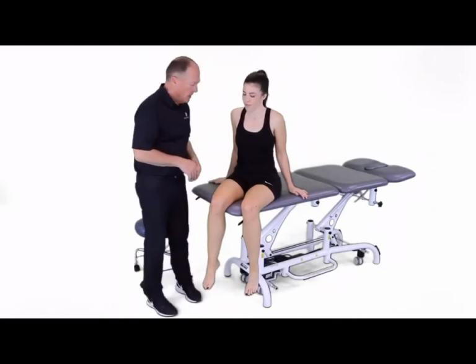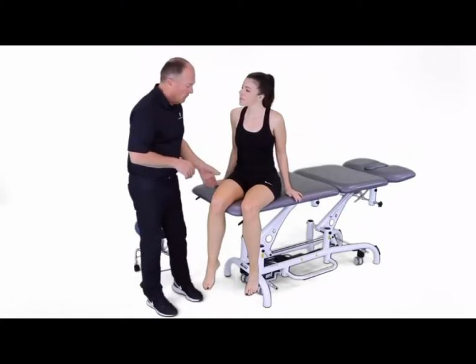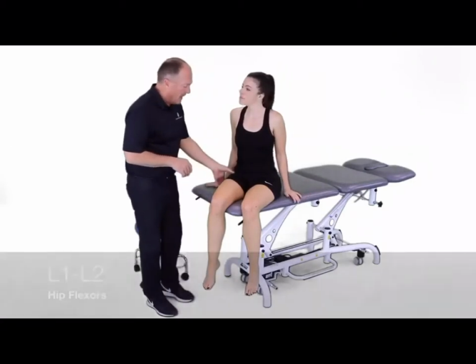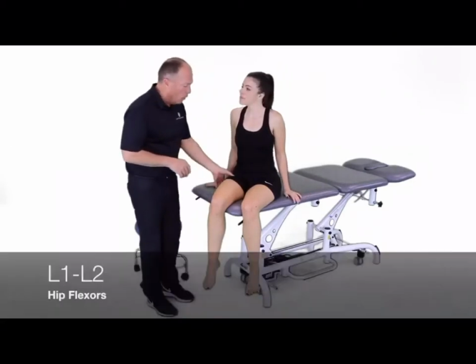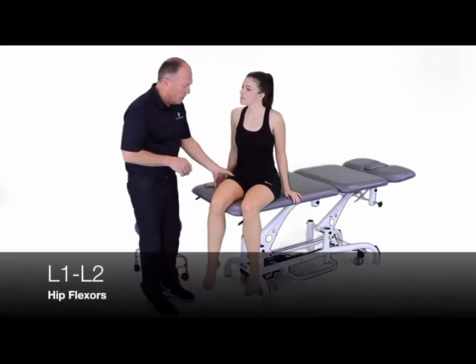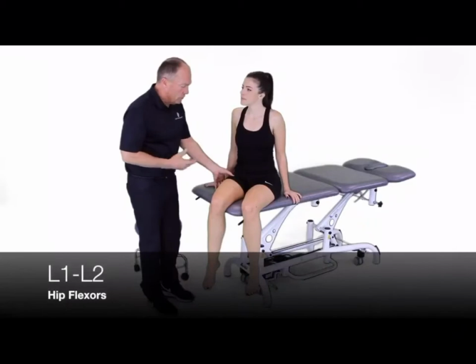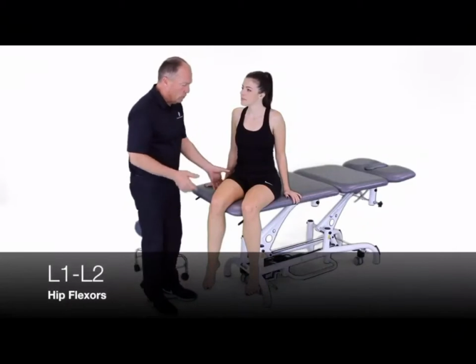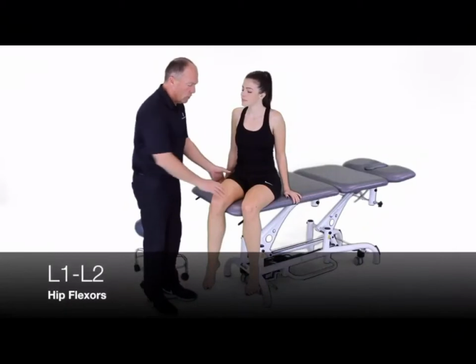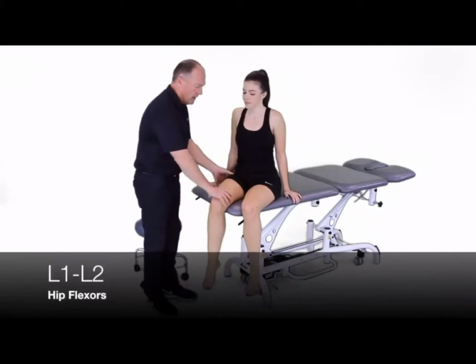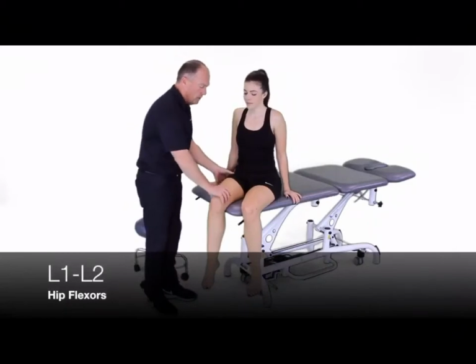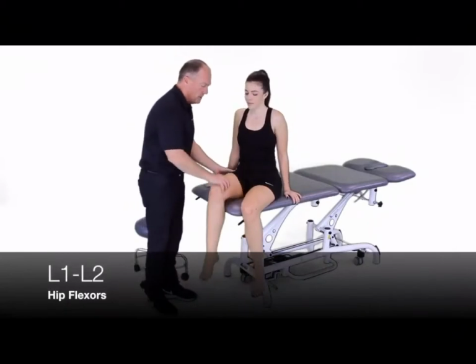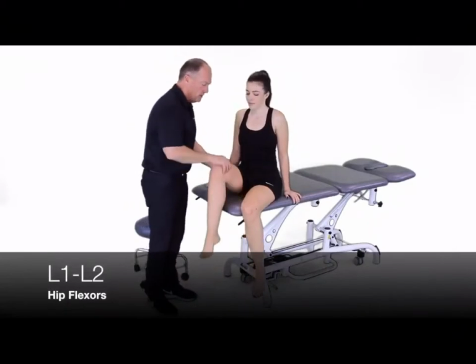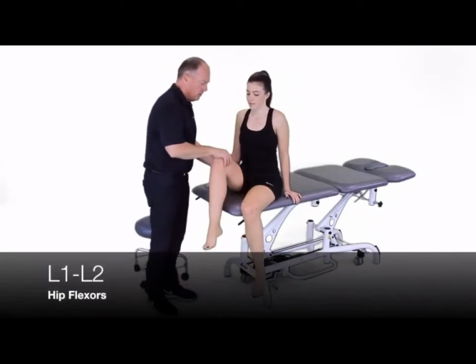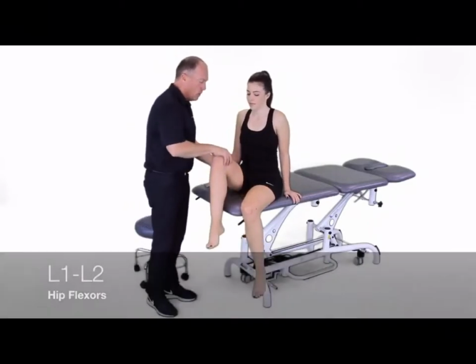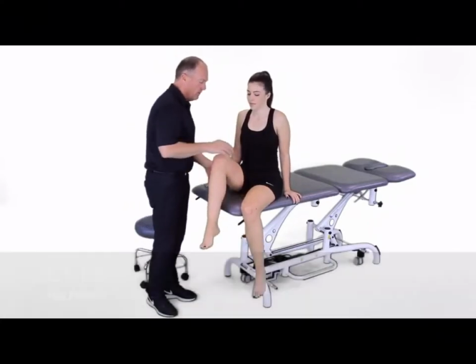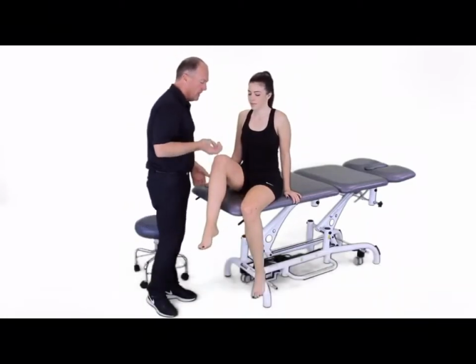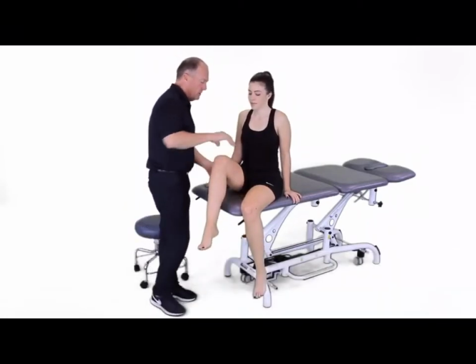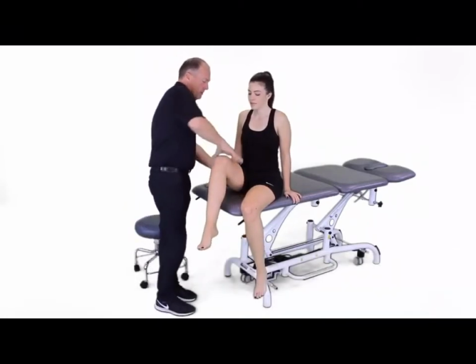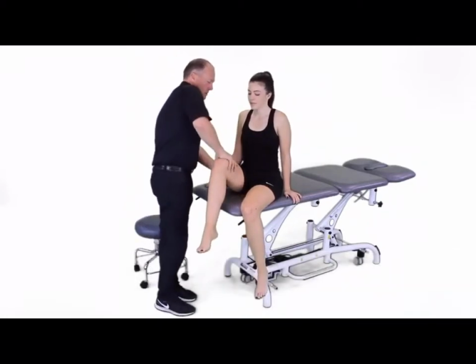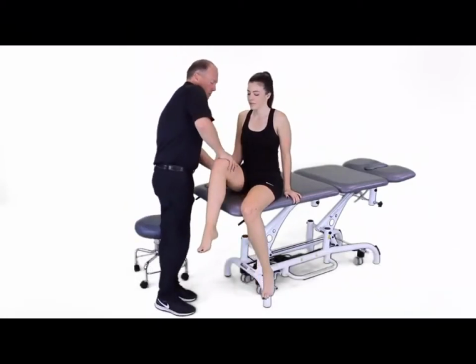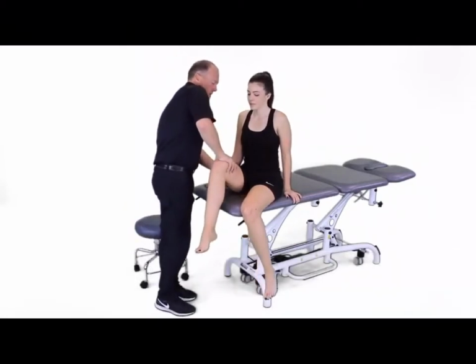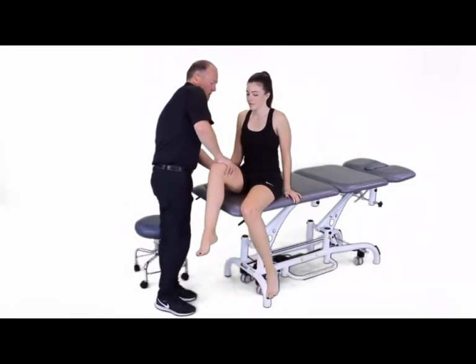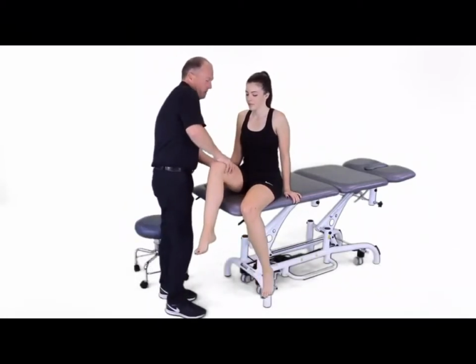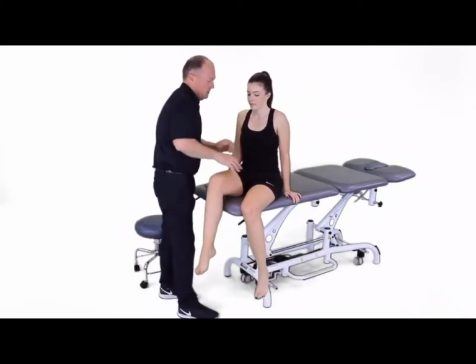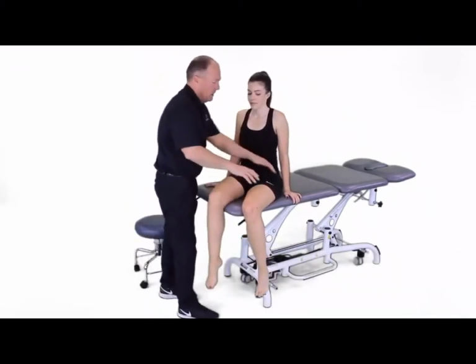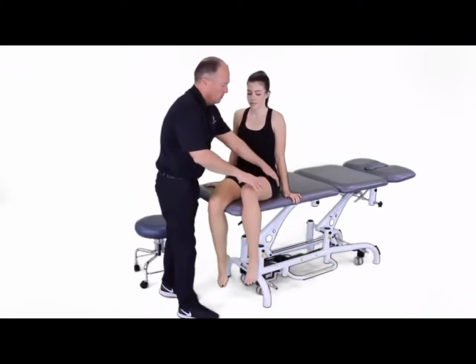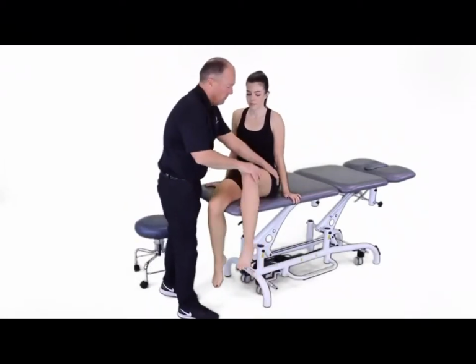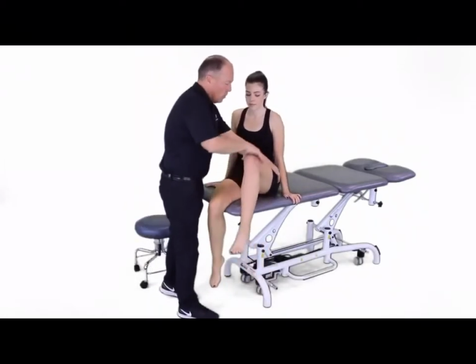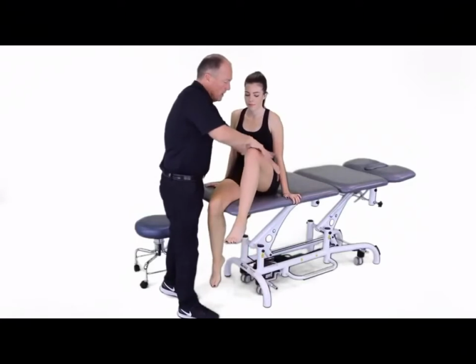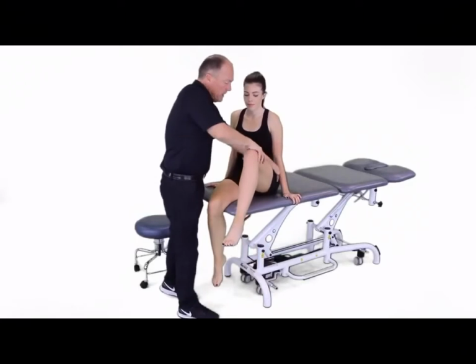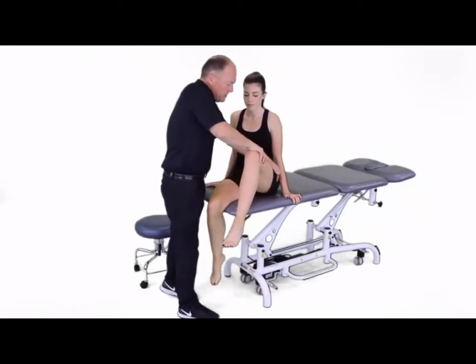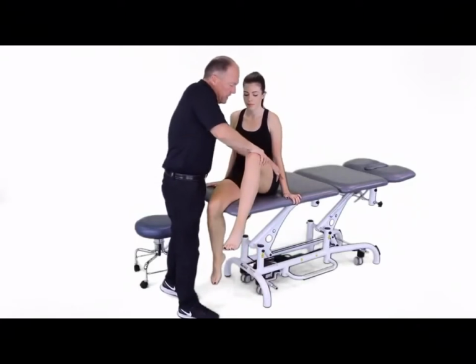For L1-2, we're going to have the patient perform hip flexion. We perform the test on each side.